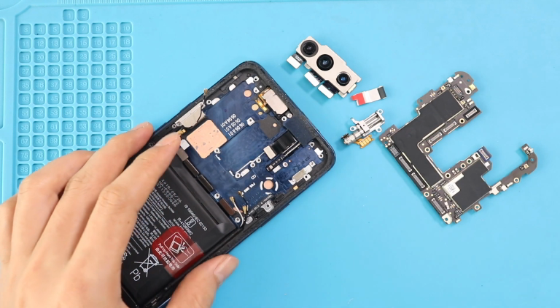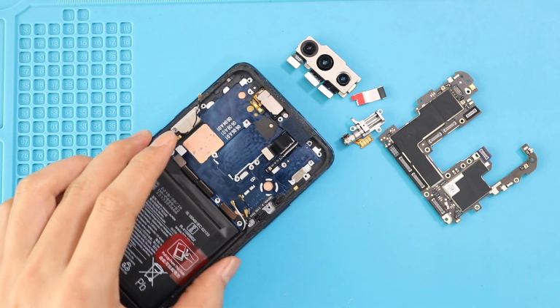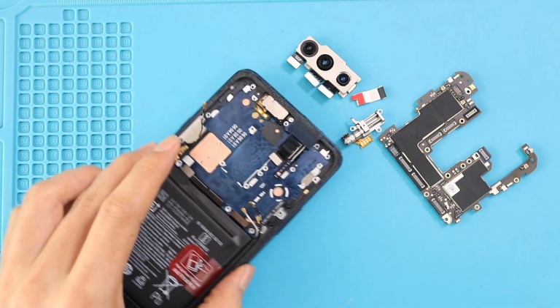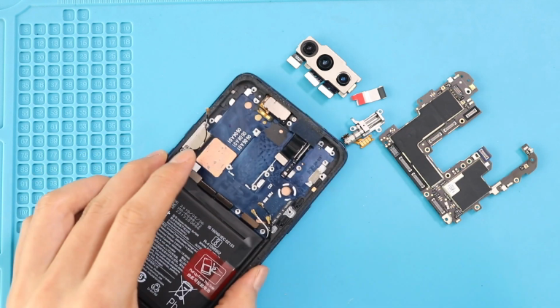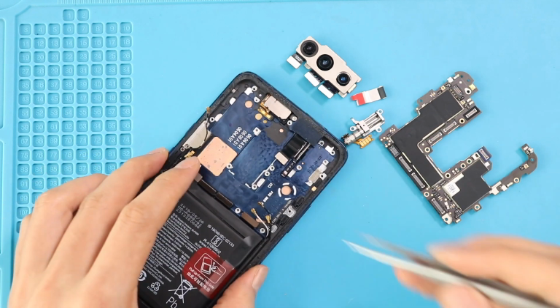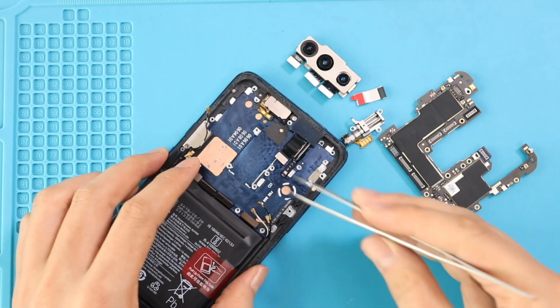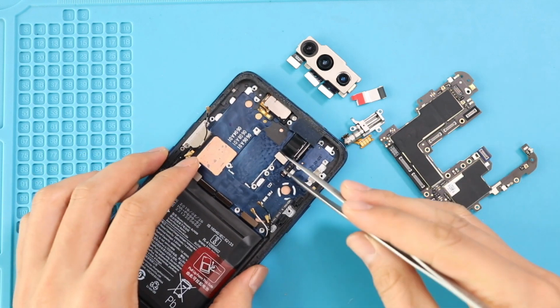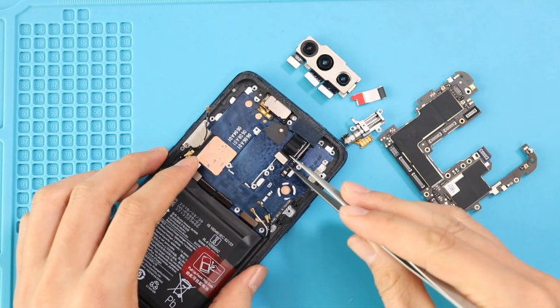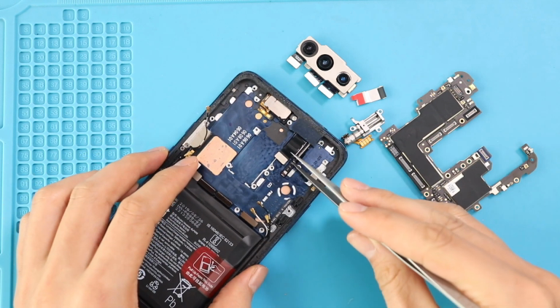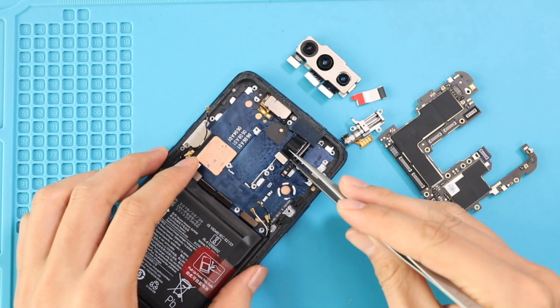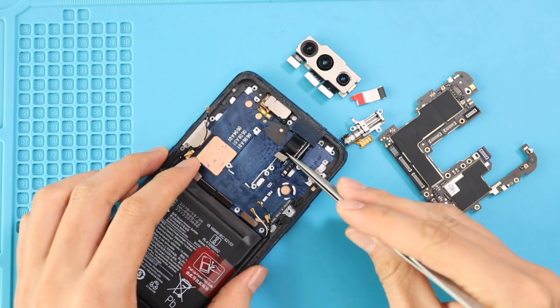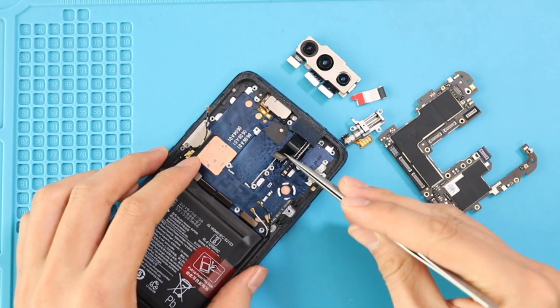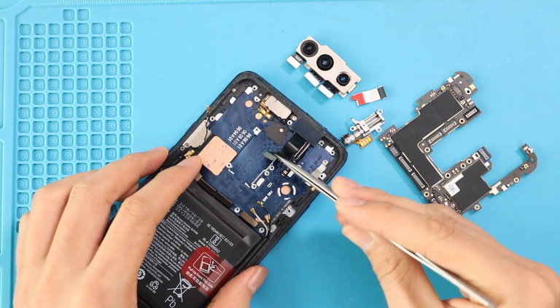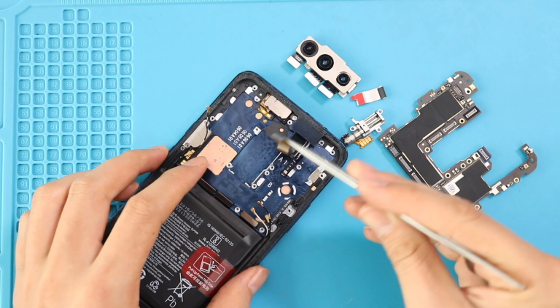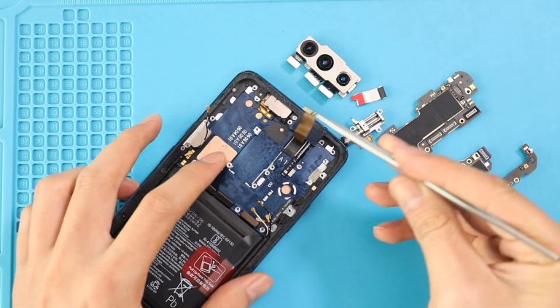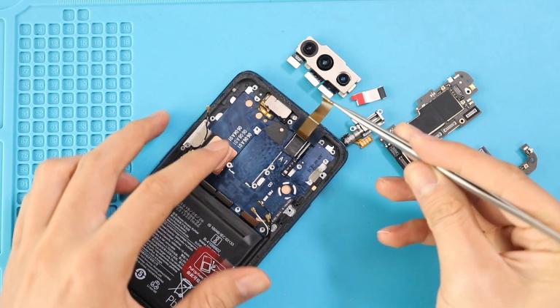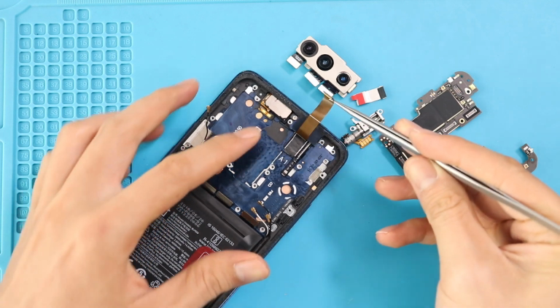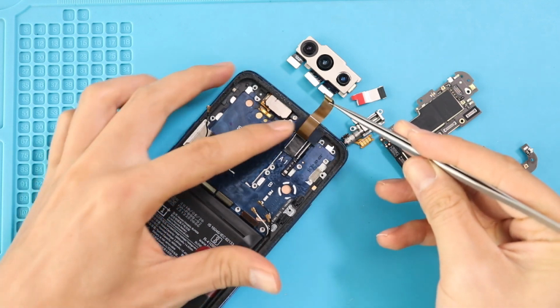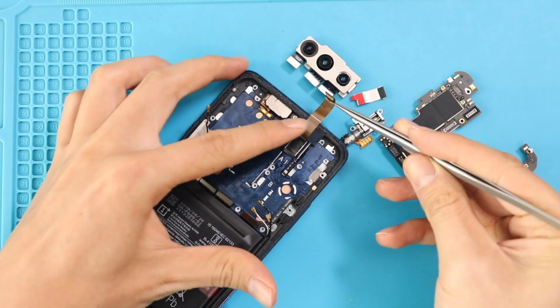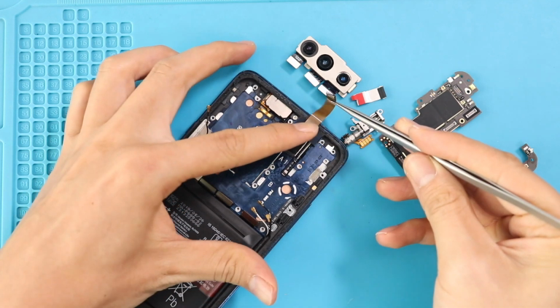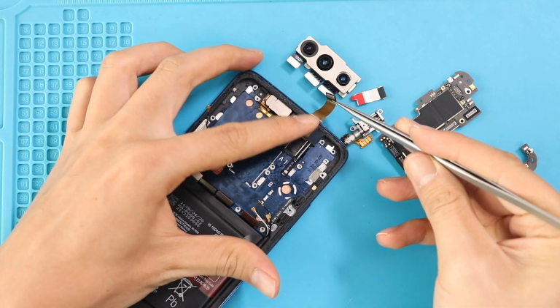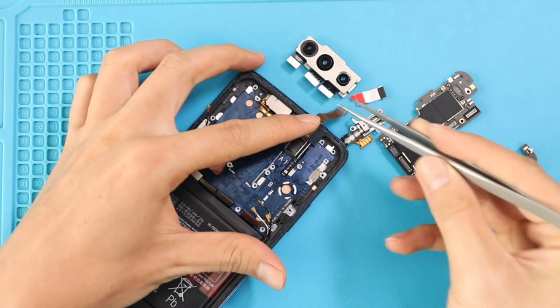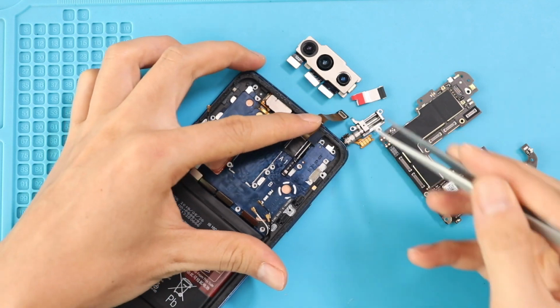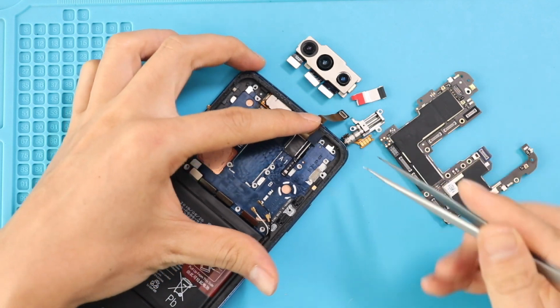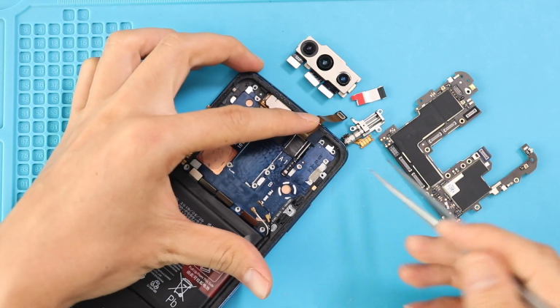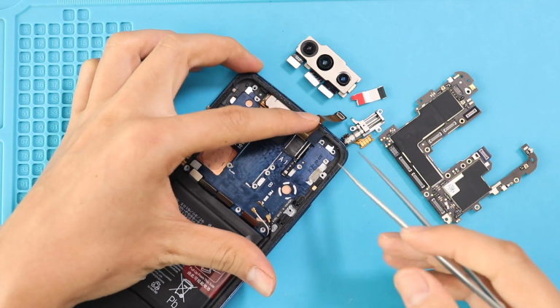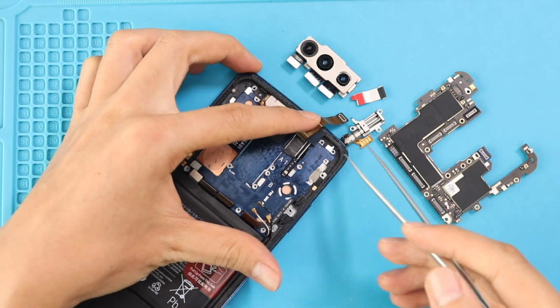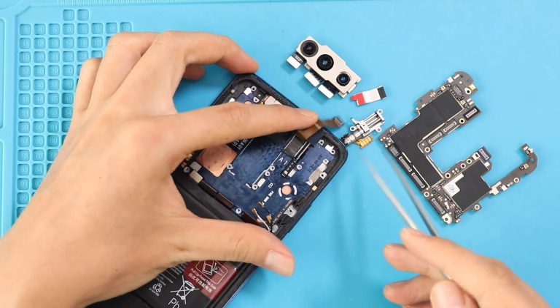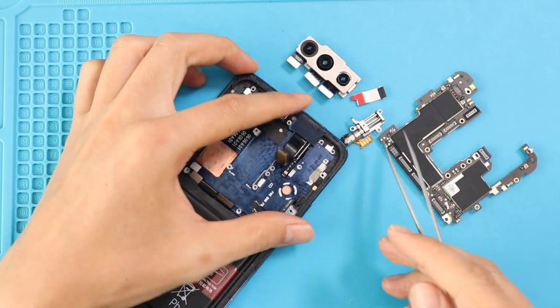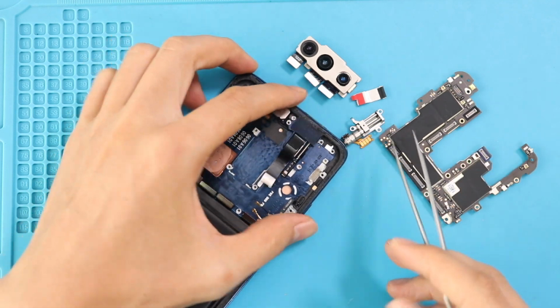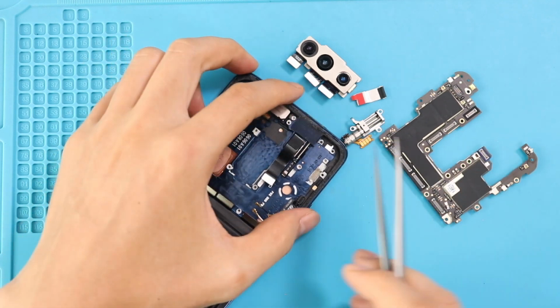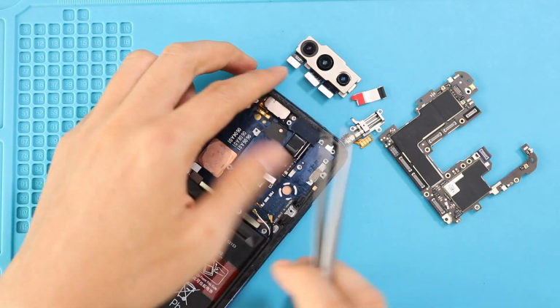Next, move the cable and adhesive to undo two screws in the front camera module, and then take out the front camera shield.